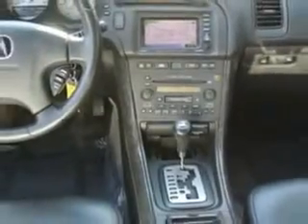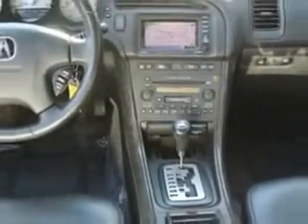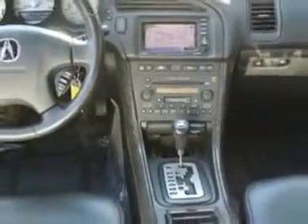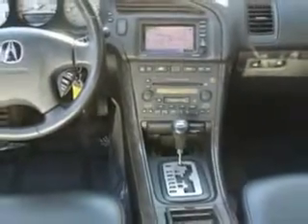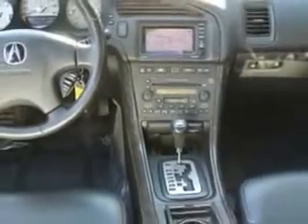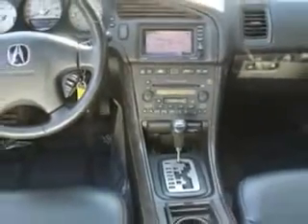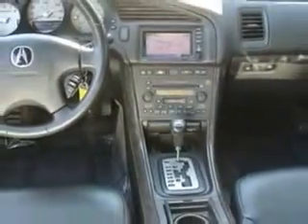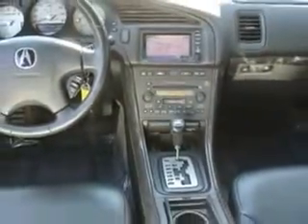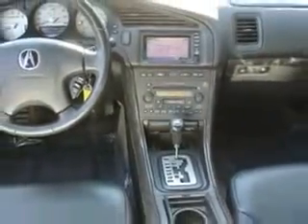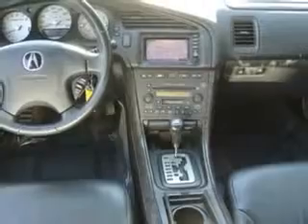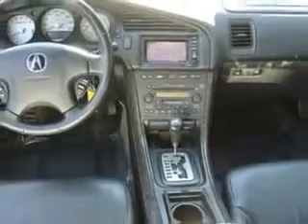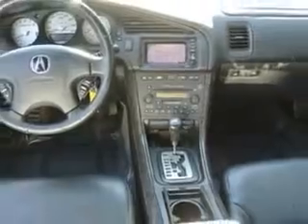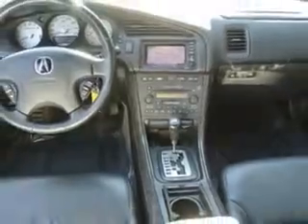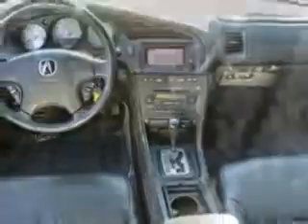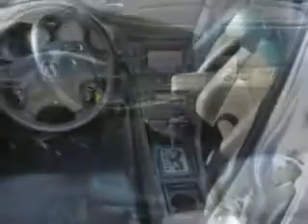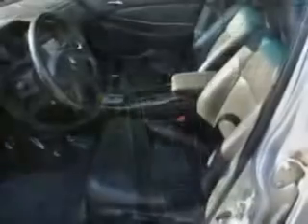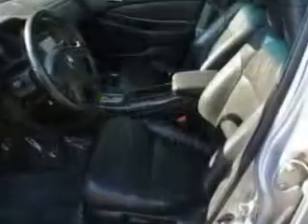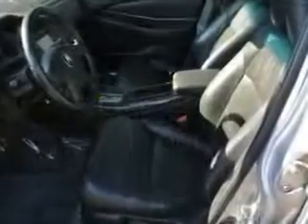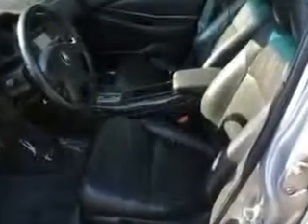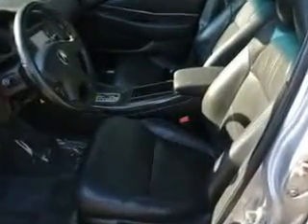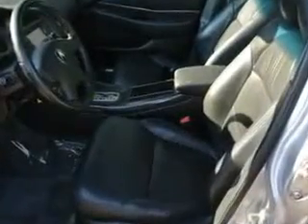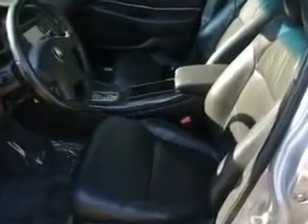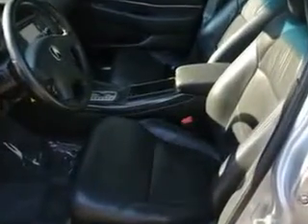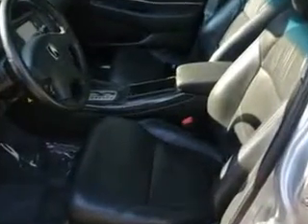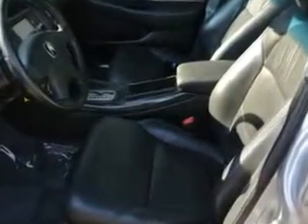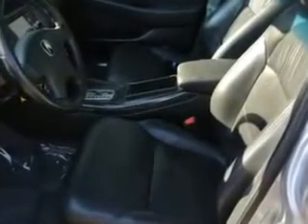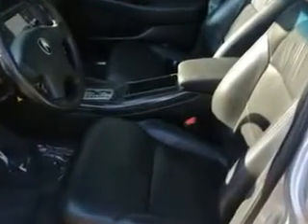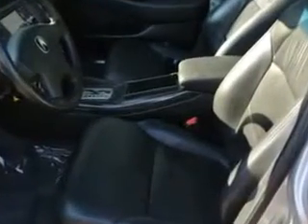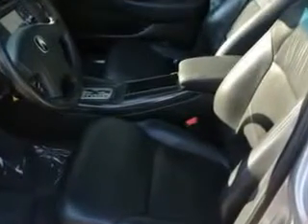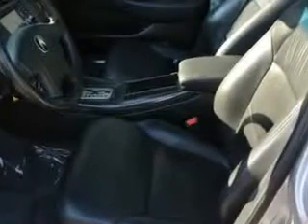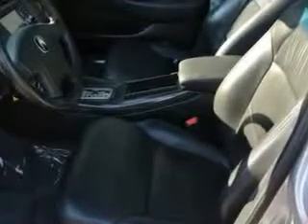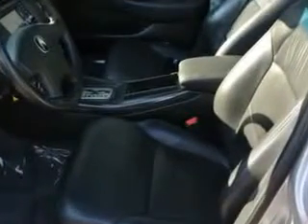Enjoy the drive and have peace of mind in this '03 Acura TL. See us at Woodfield Acura today.